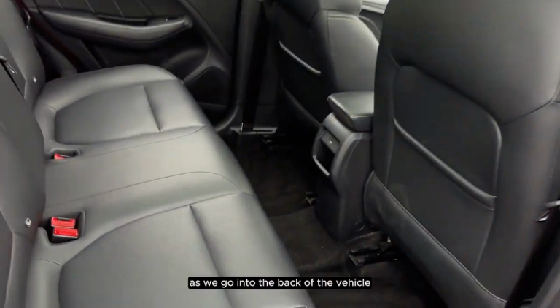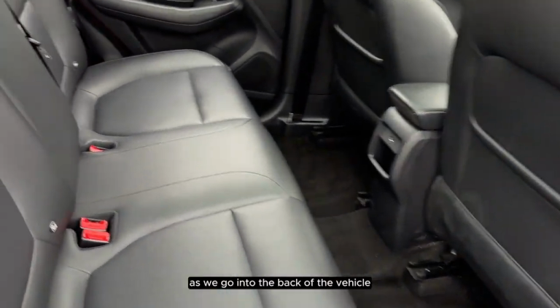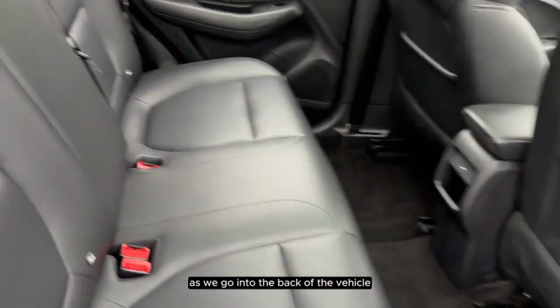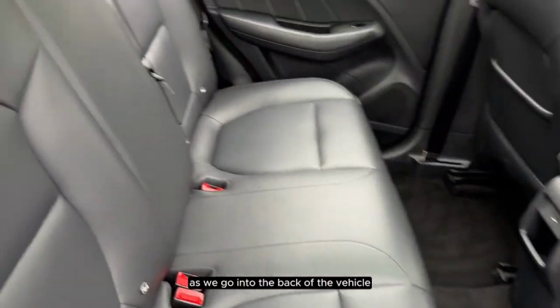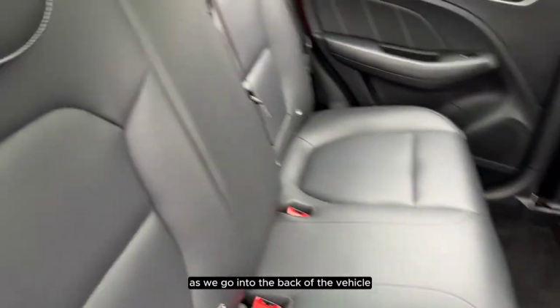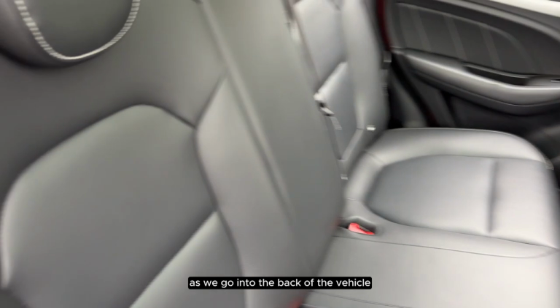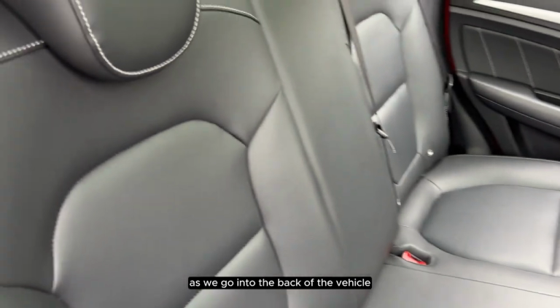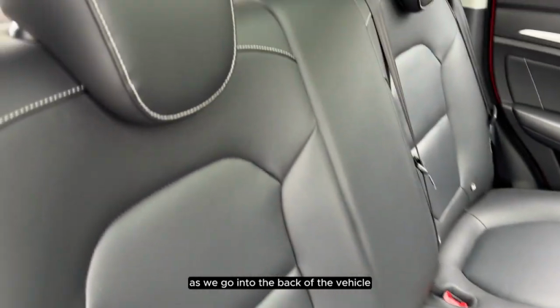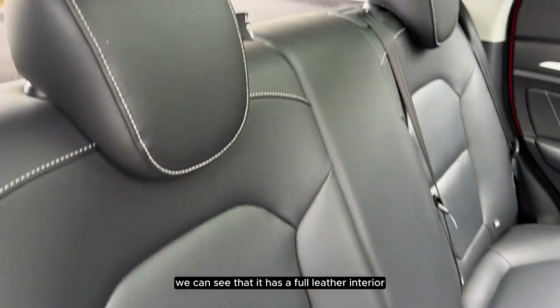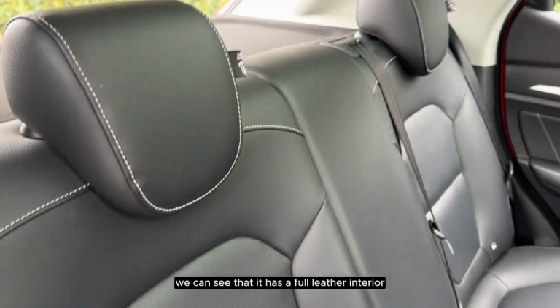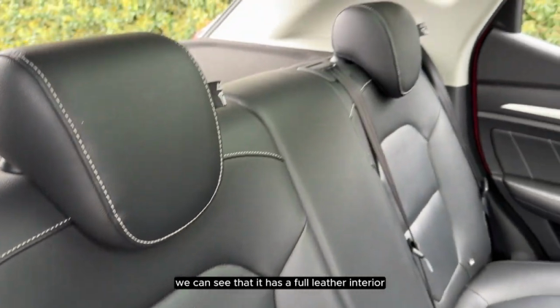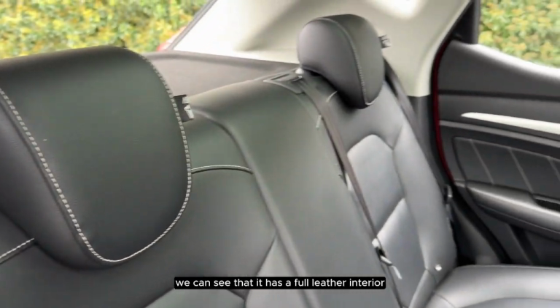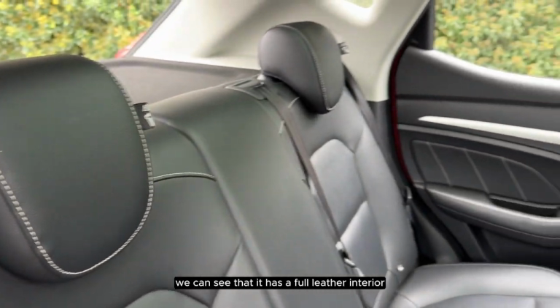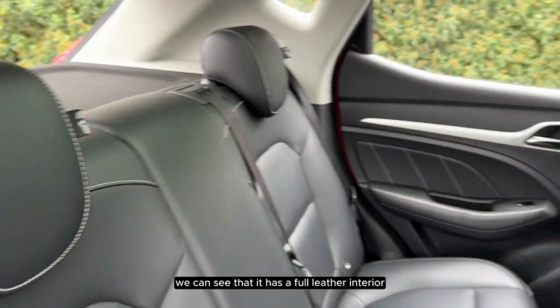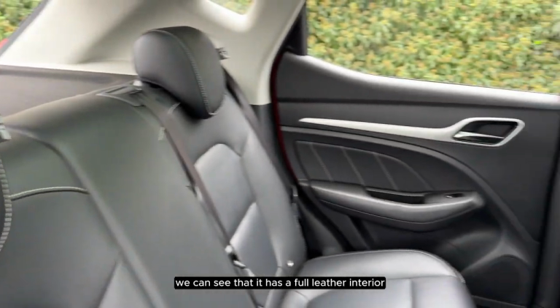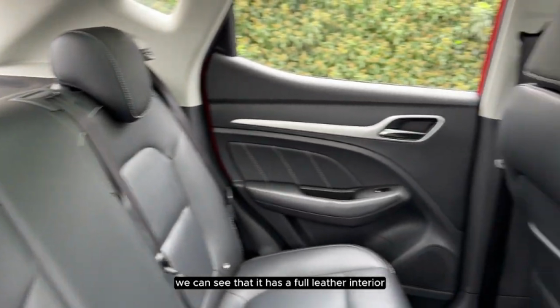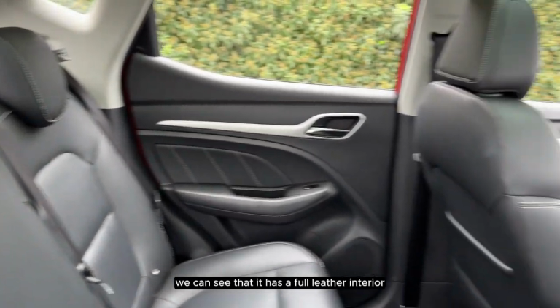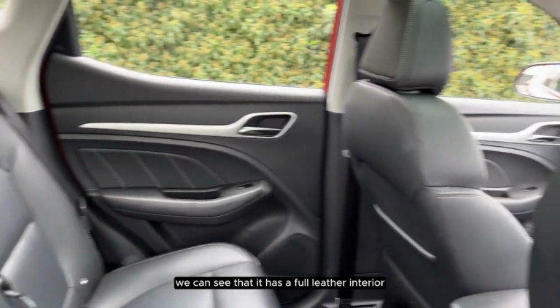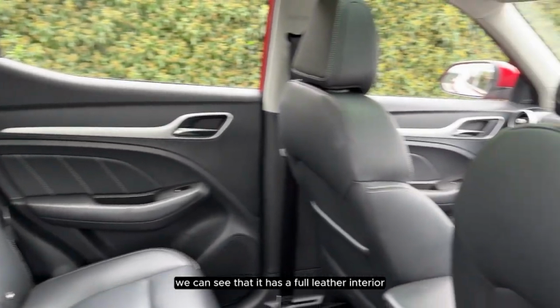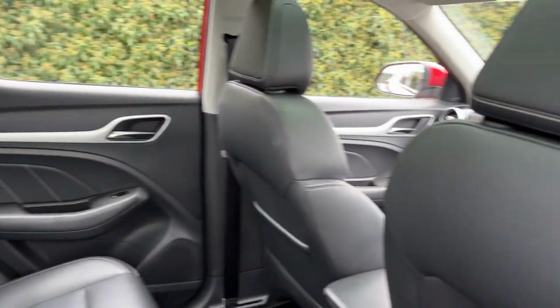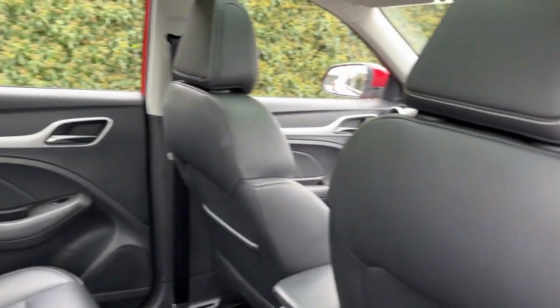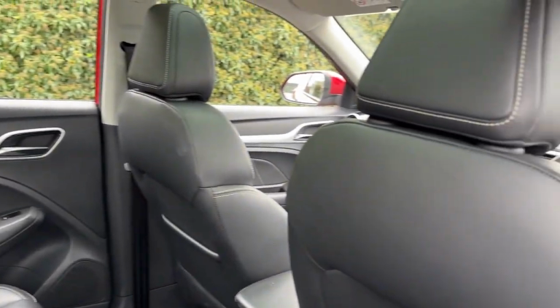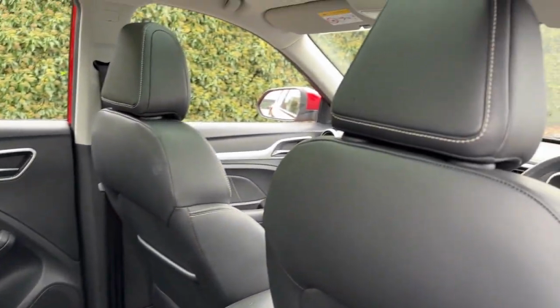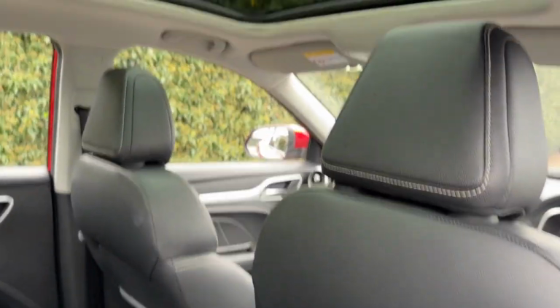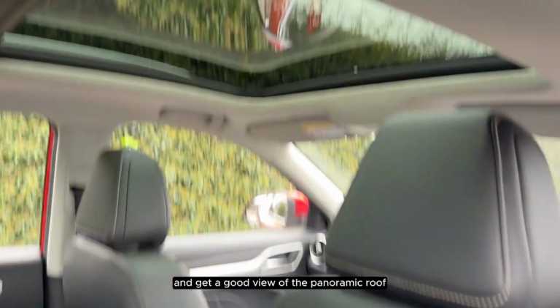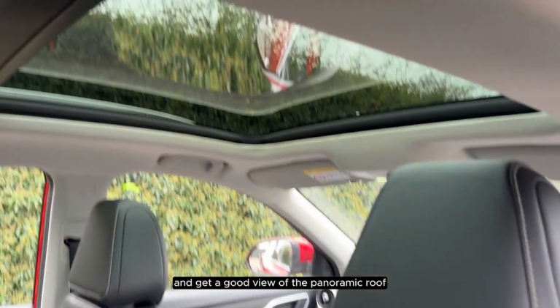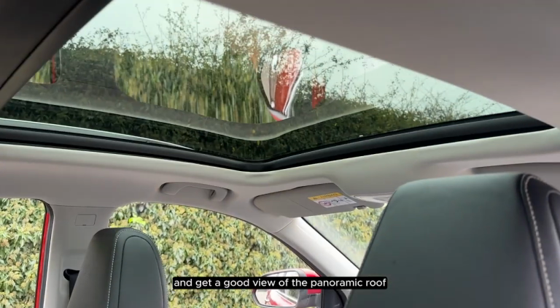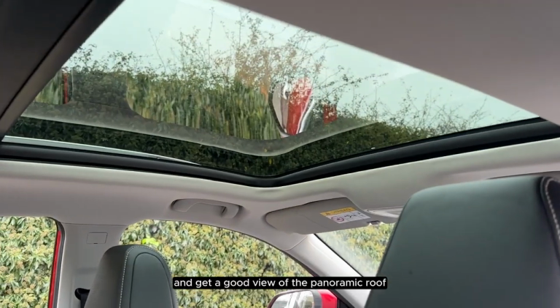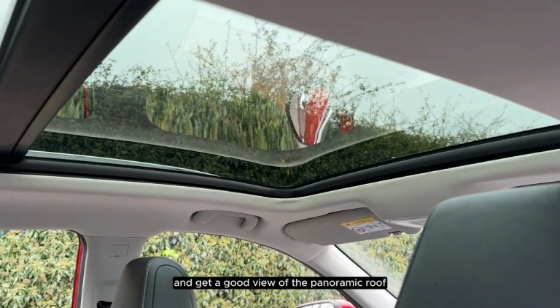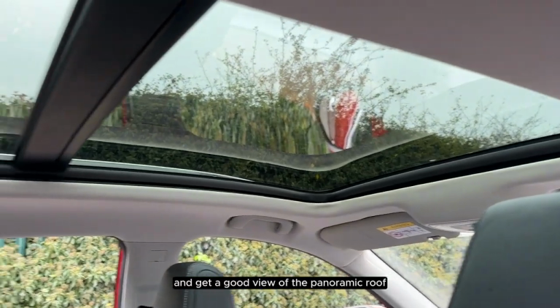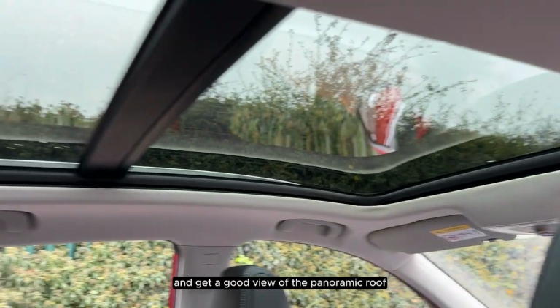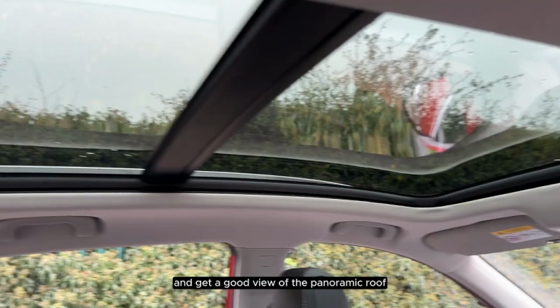As we go into the back of the vehicle, we can see that it has a full leather interior and get a good view of the panoramic roof.